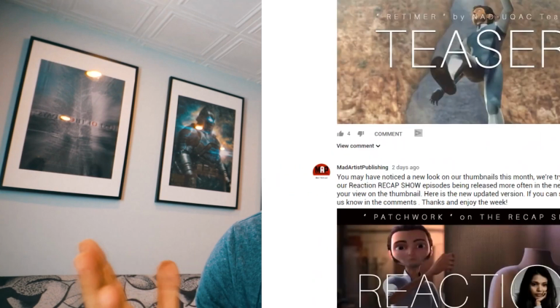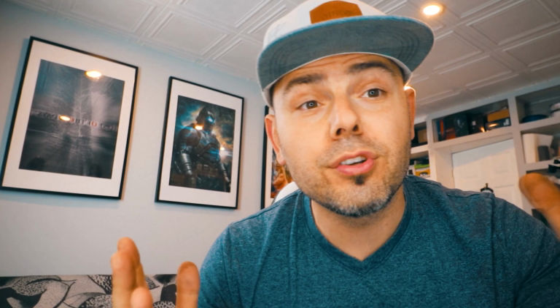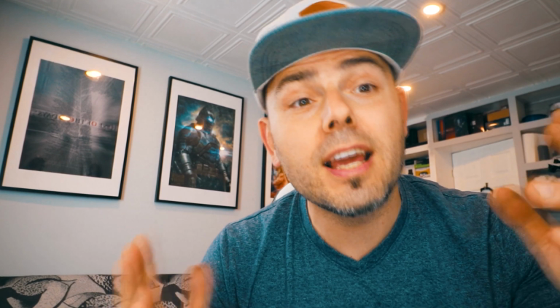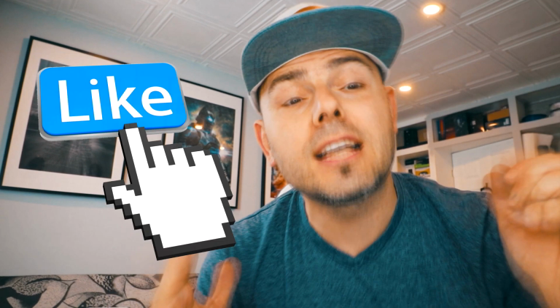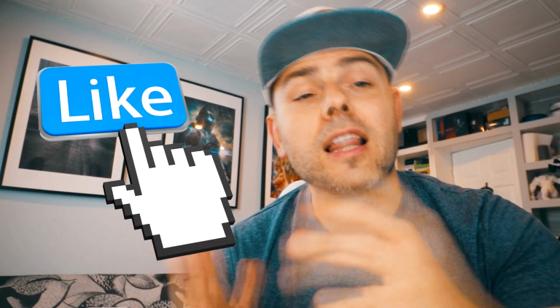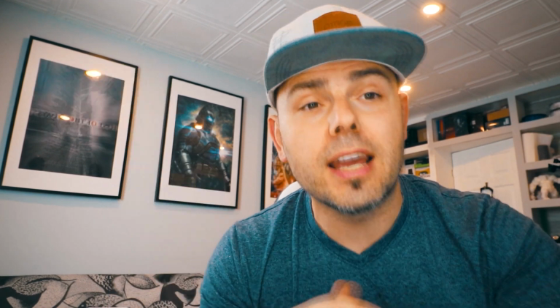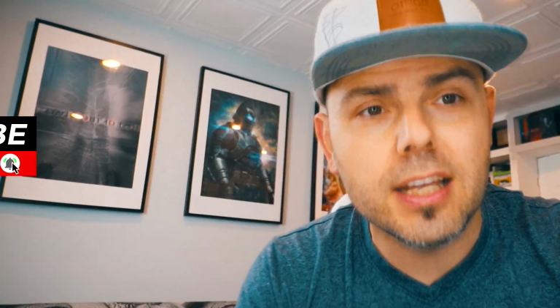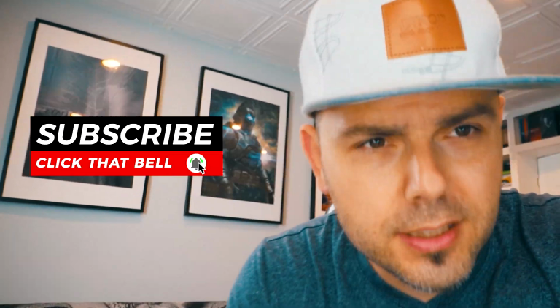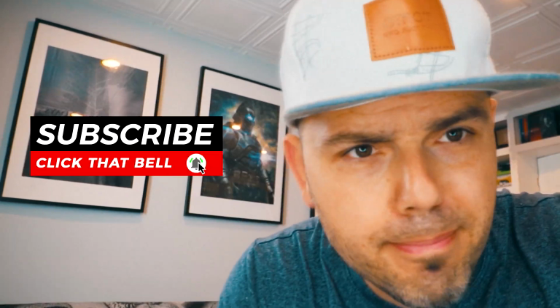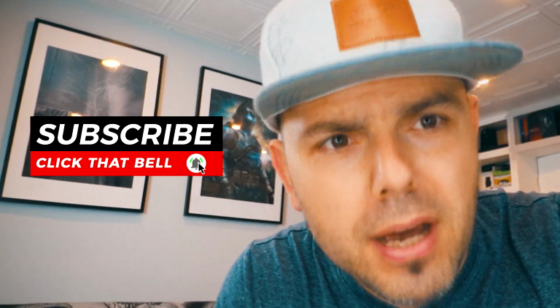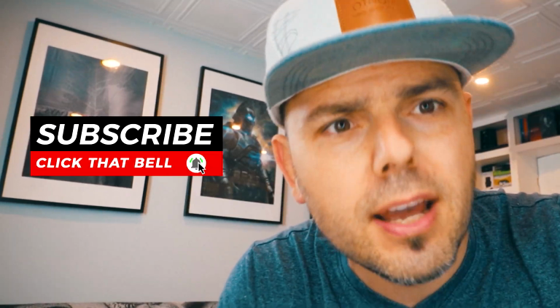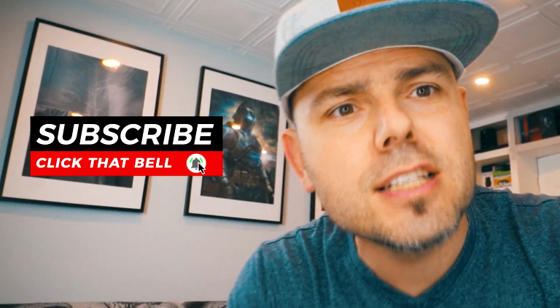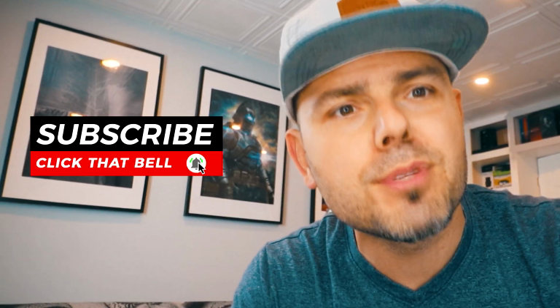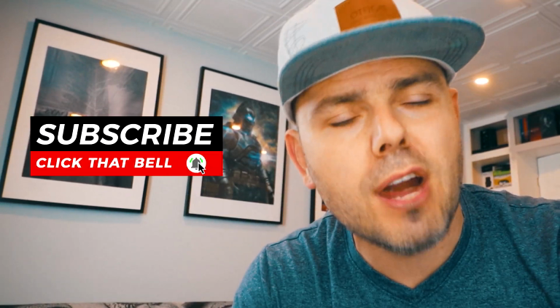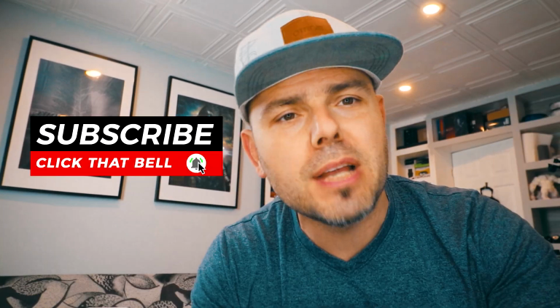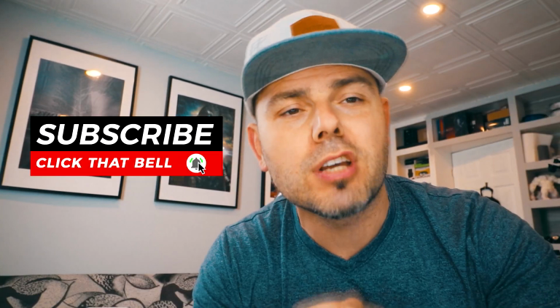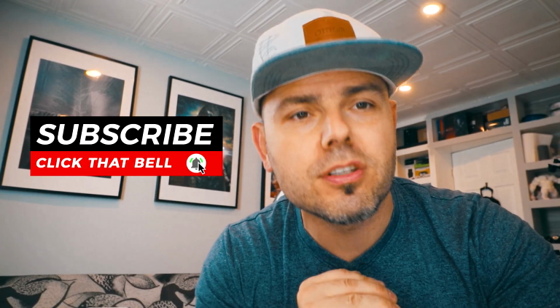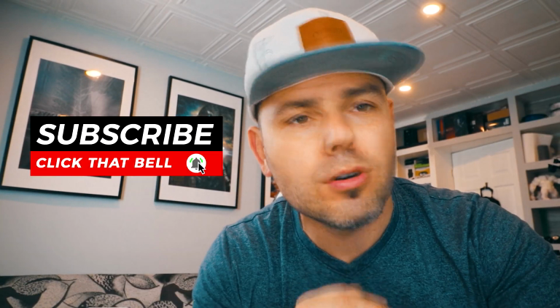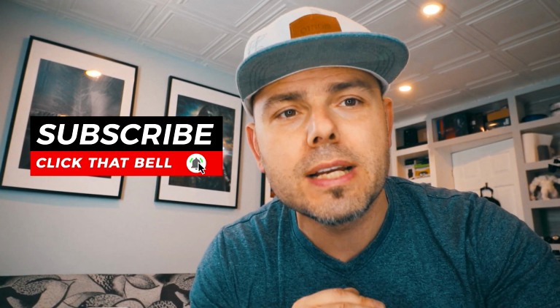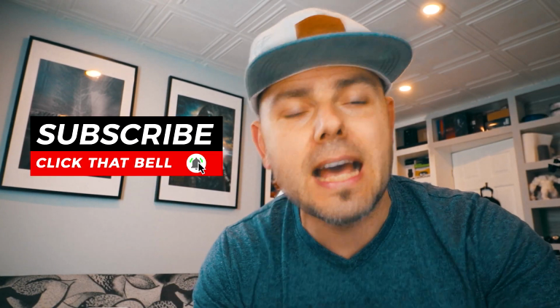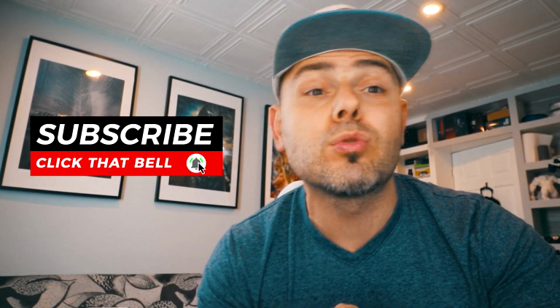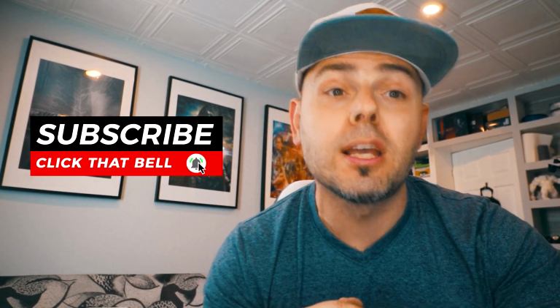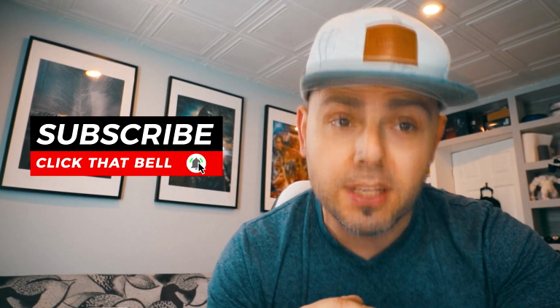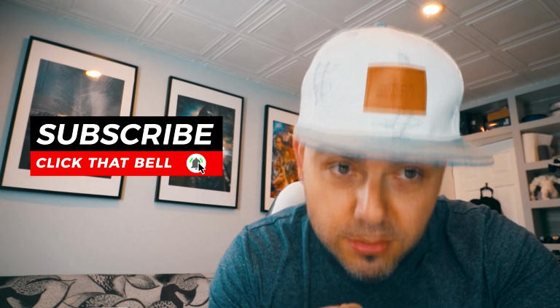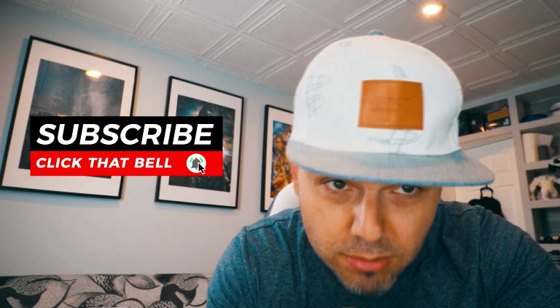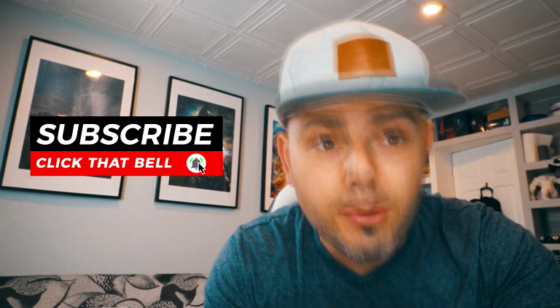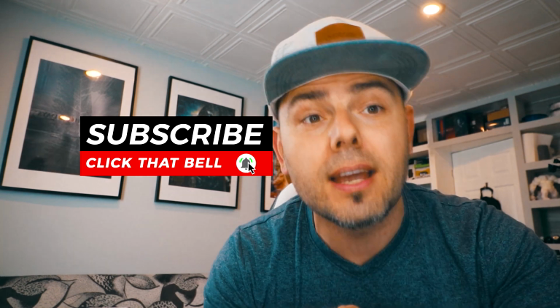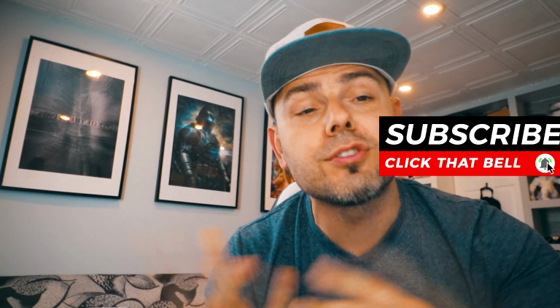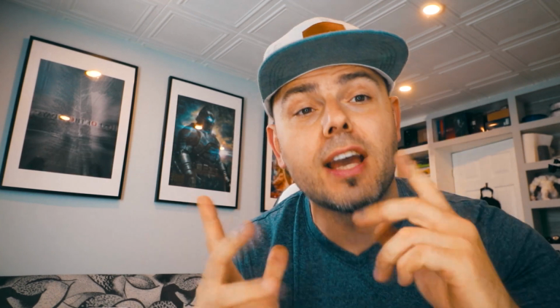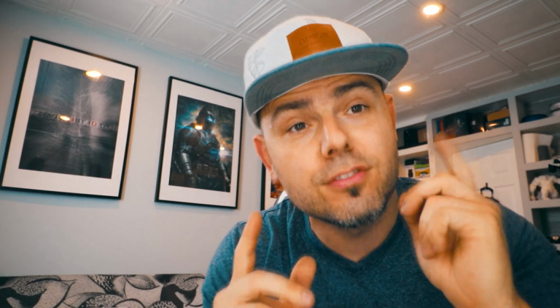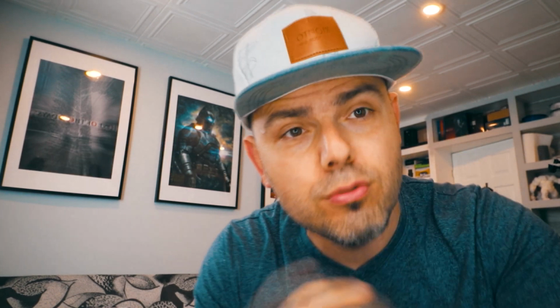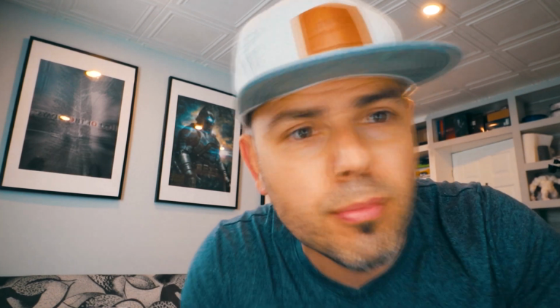Thanks for tuning in. Click that like, click that bell, and subscribe. That's what keeps us going, that's what keeps us growing. I'll see you guys tomorrow.